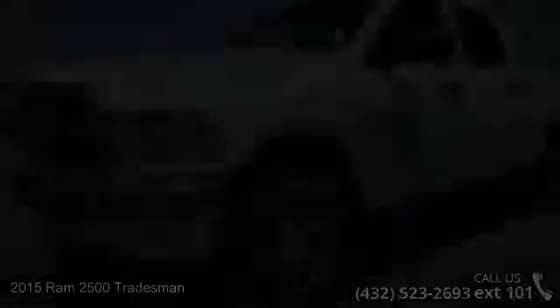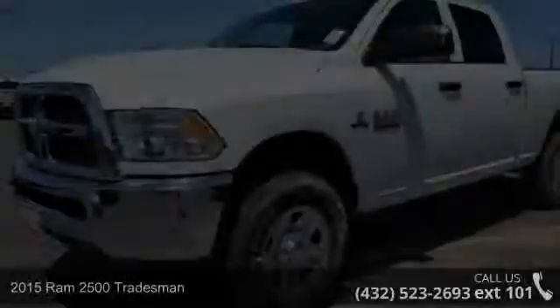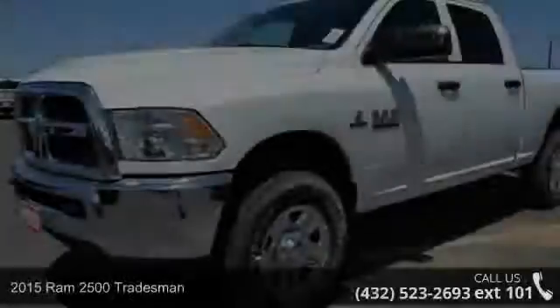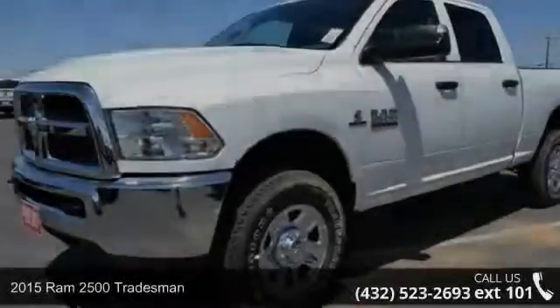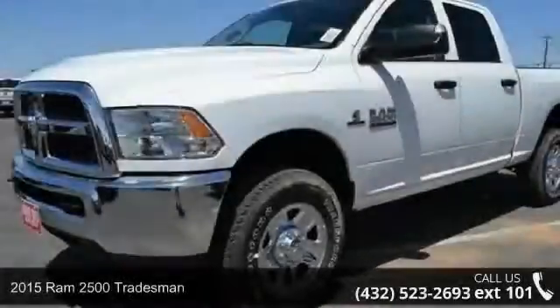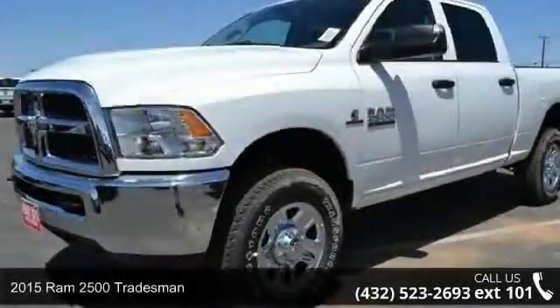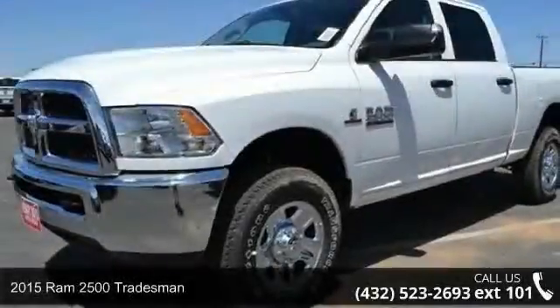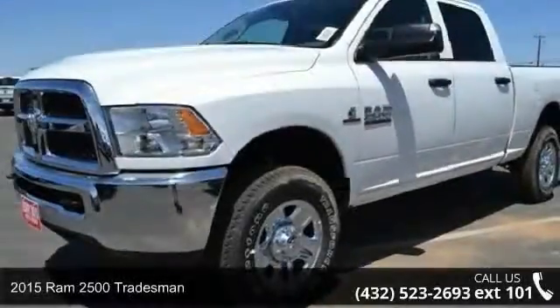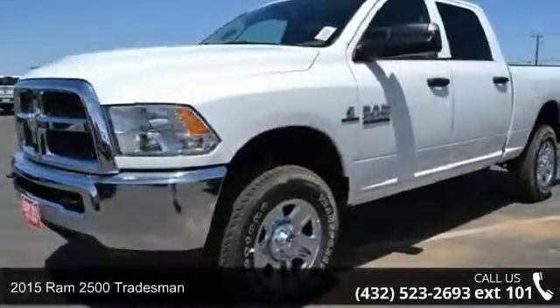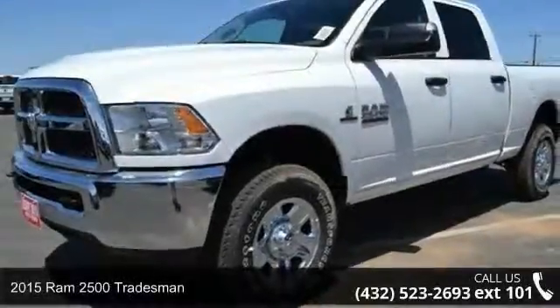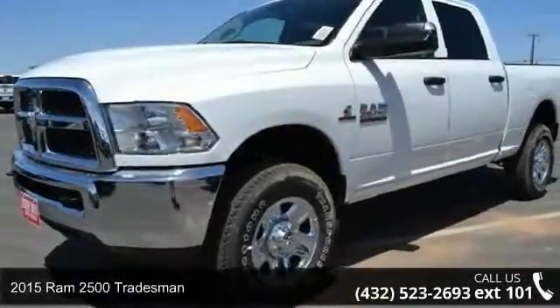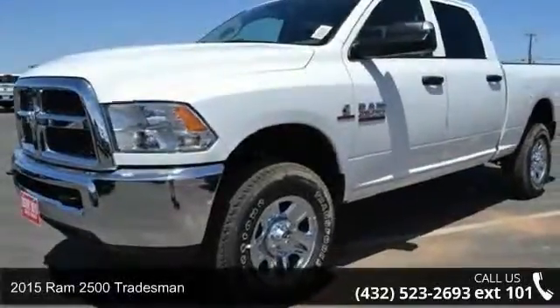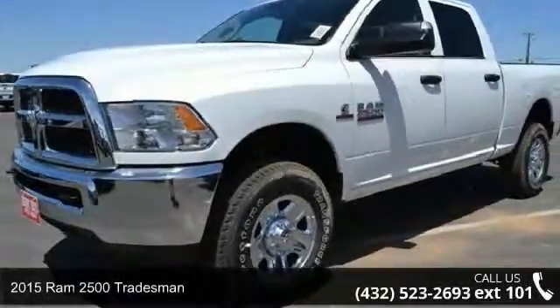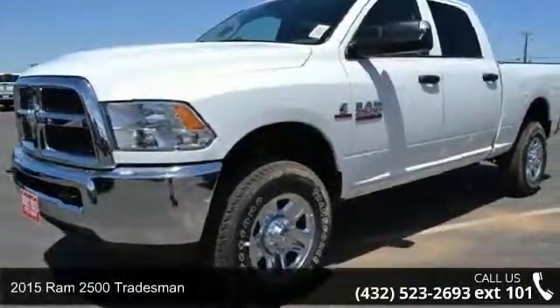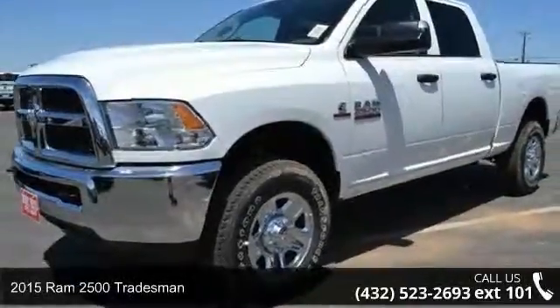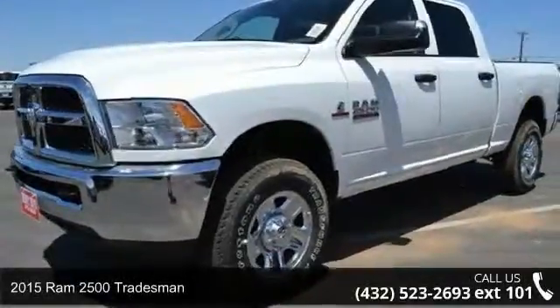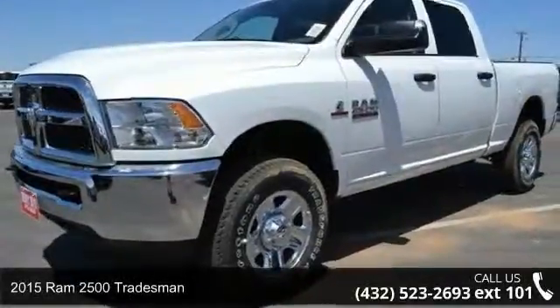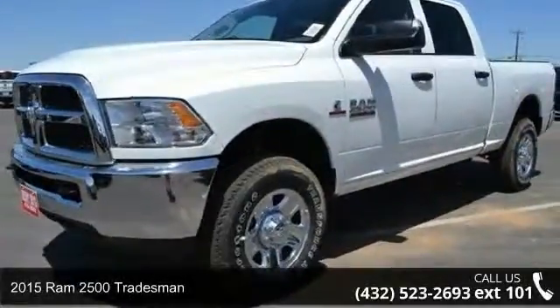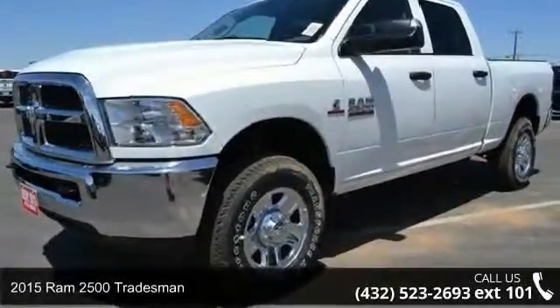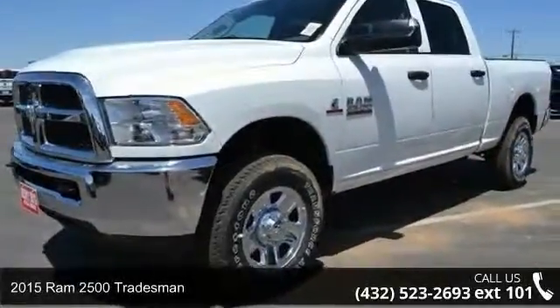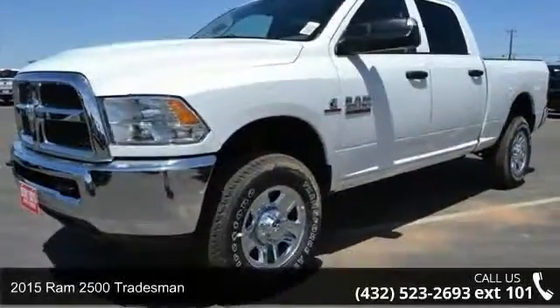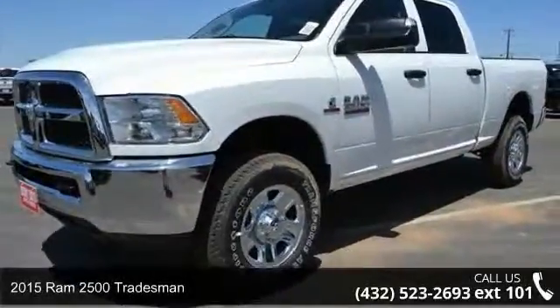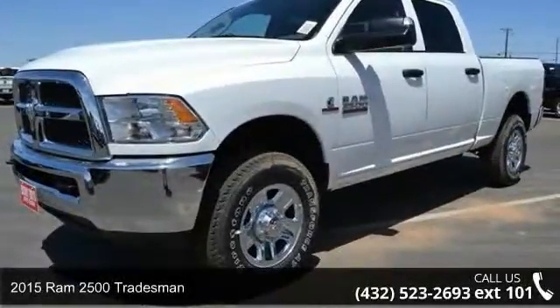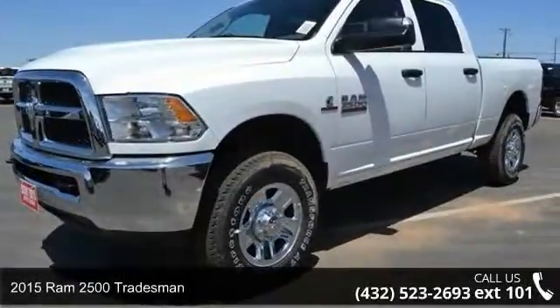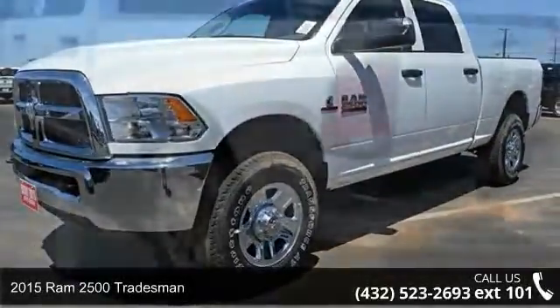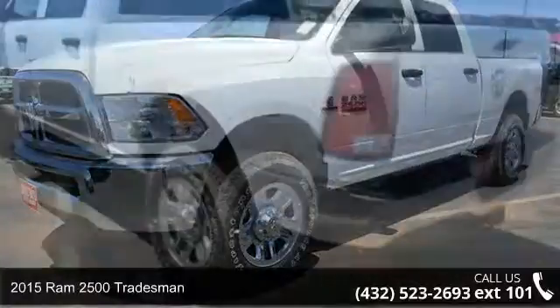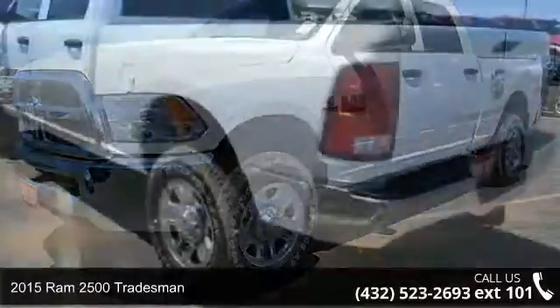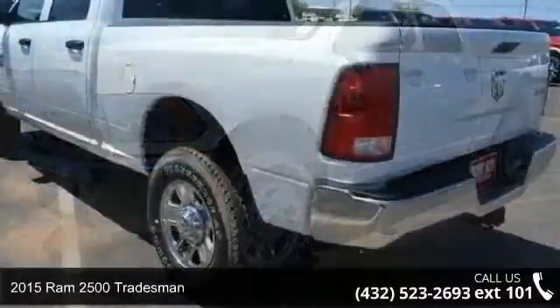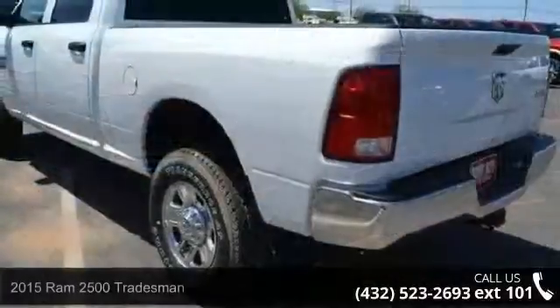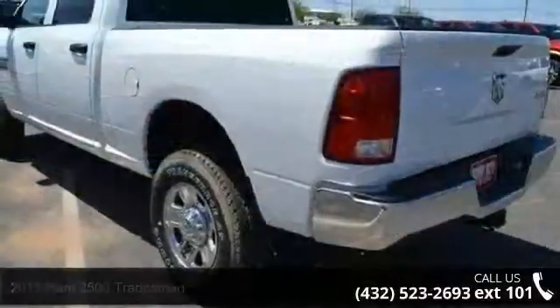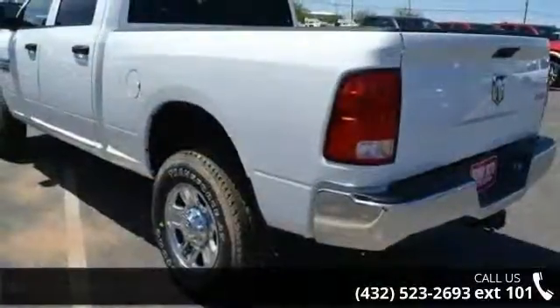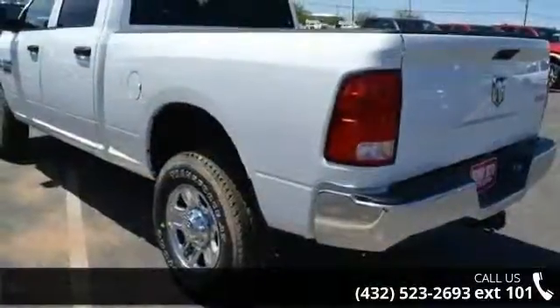Arrive in style with this 2015 Ram 2500 Tradesman. This may be the set of wheels you've been looking for.